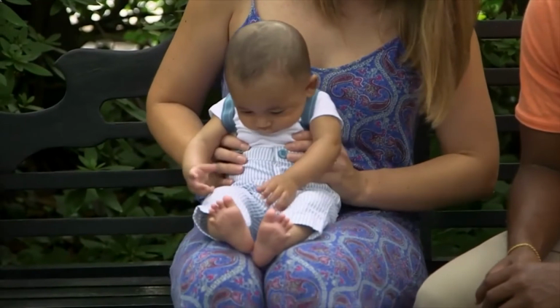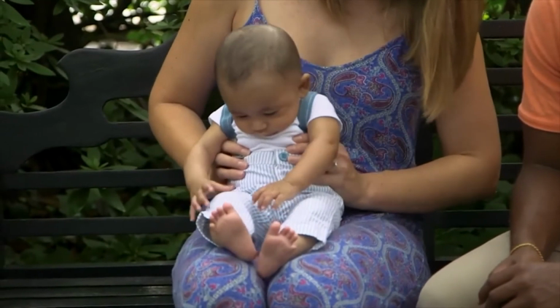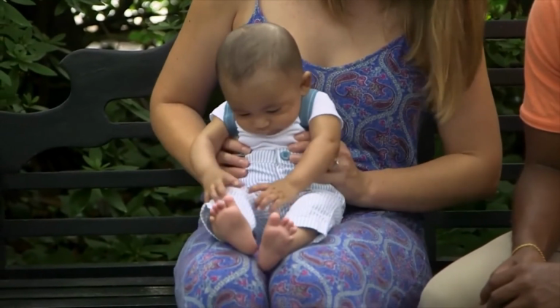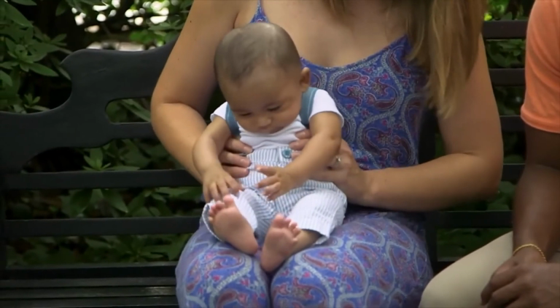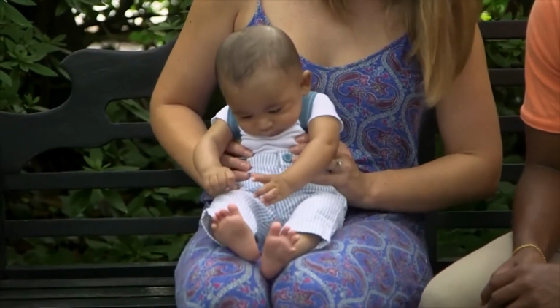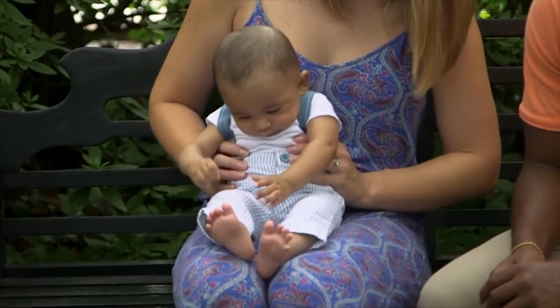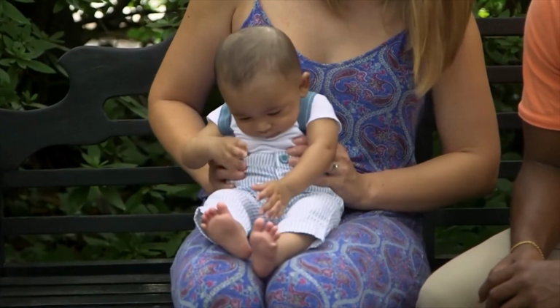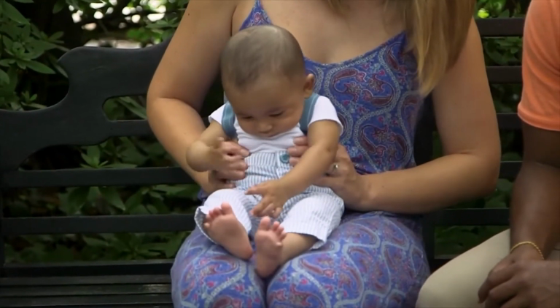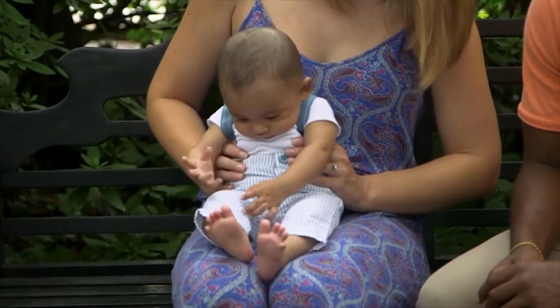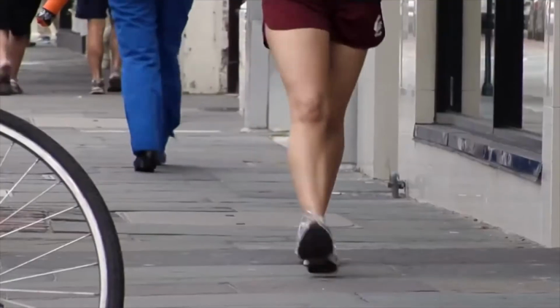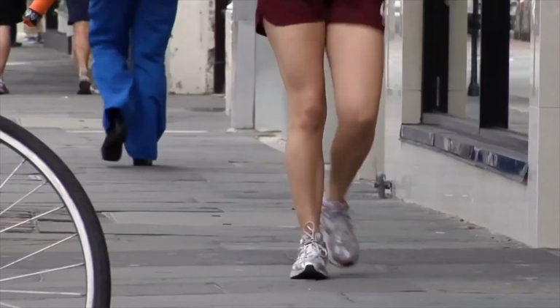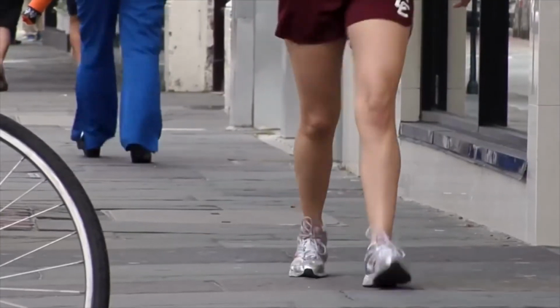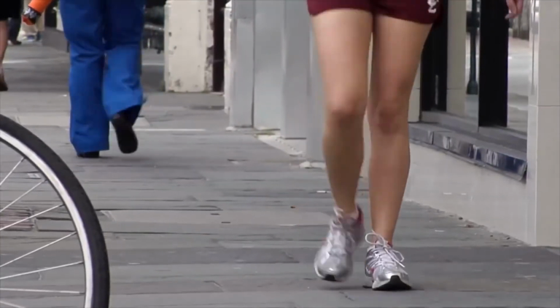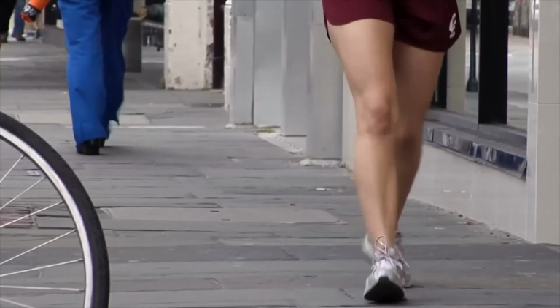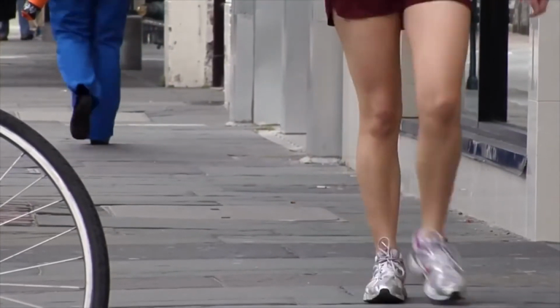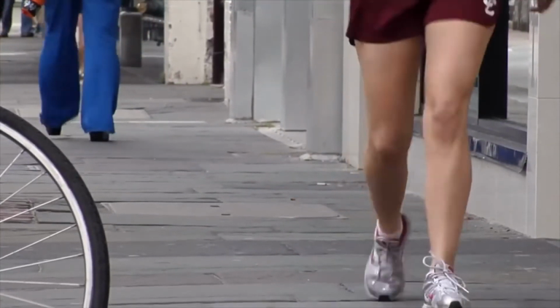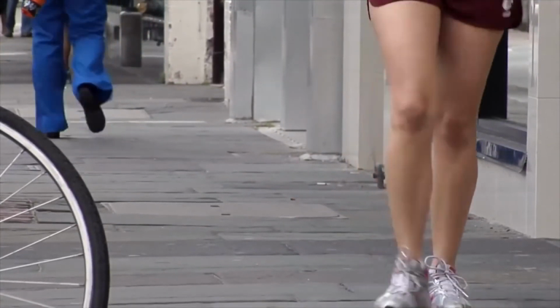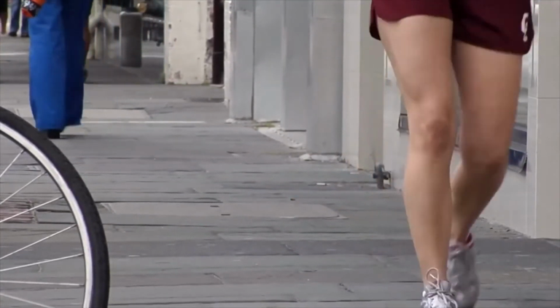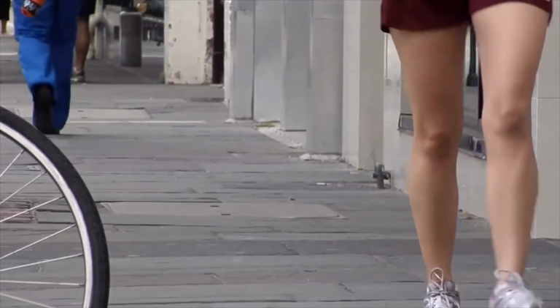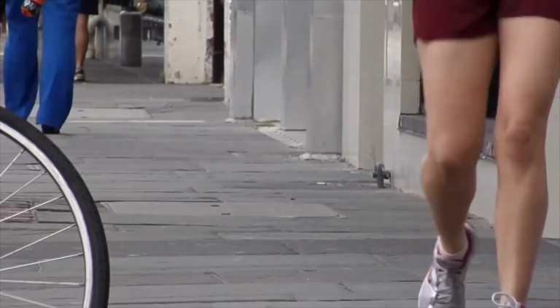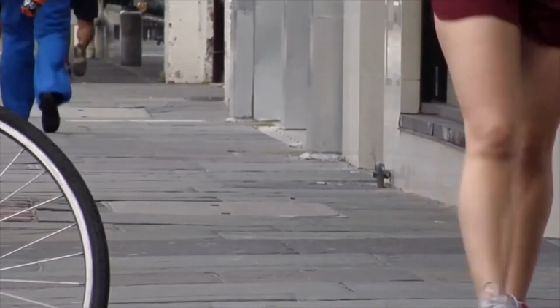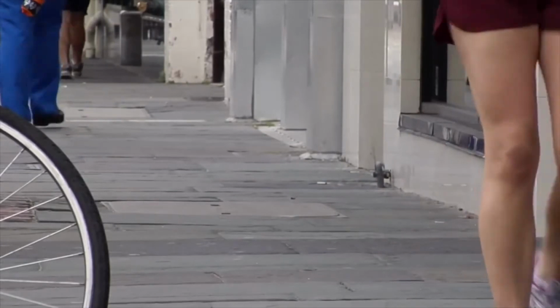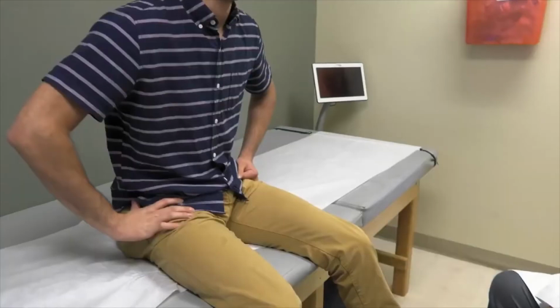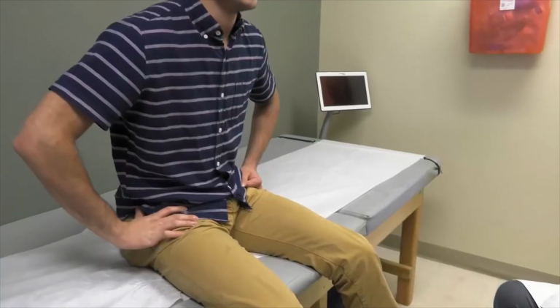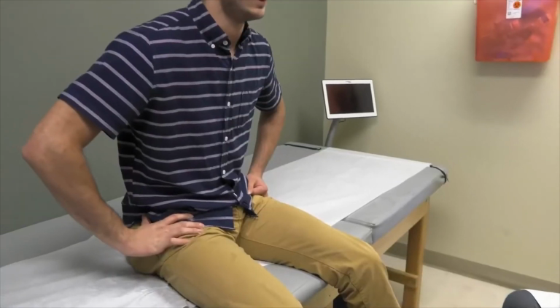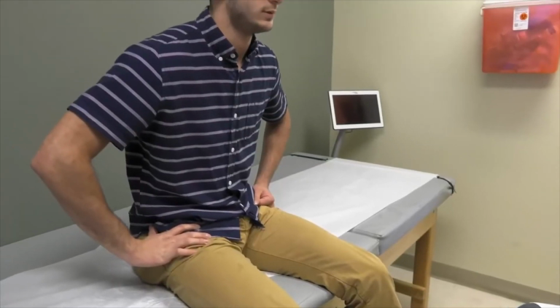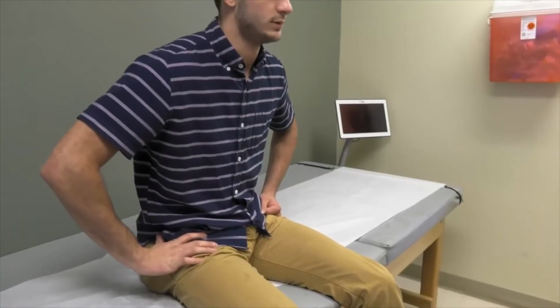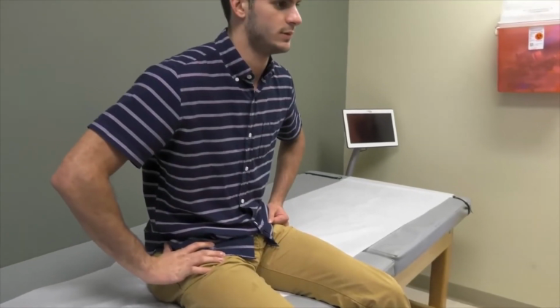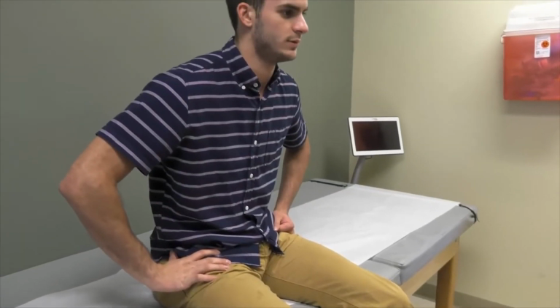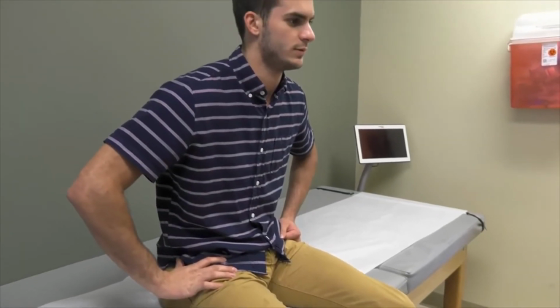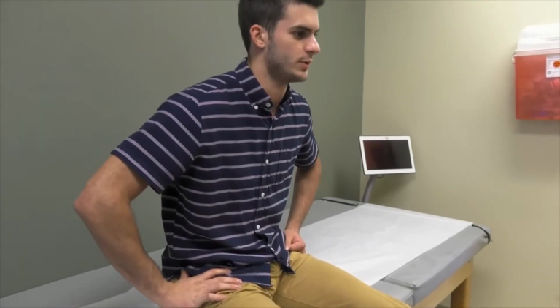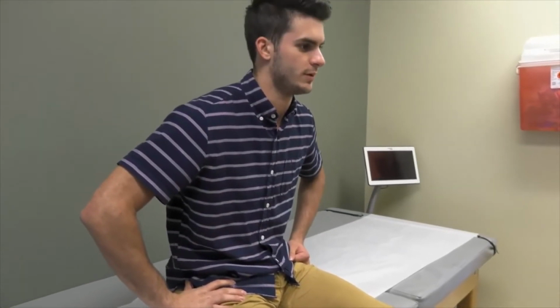However, in about 25% of the population you have what's called a patent foramen ovale, which means that the hole never fully closed.